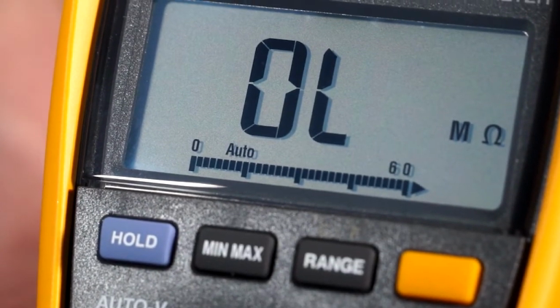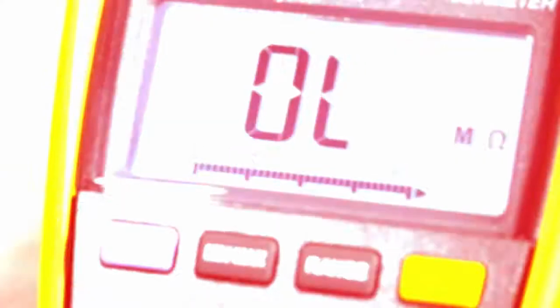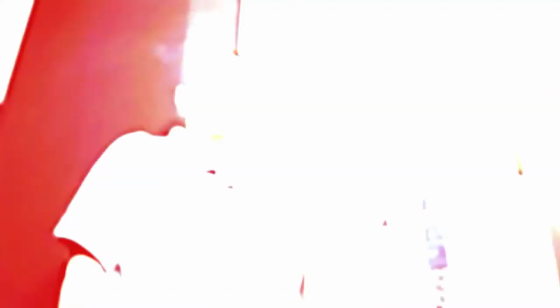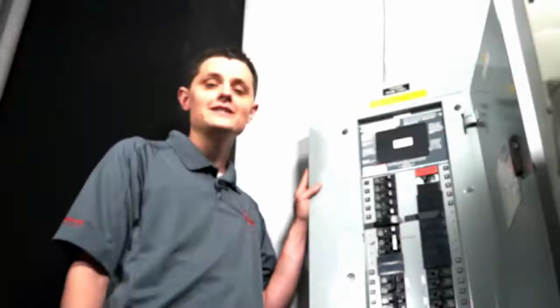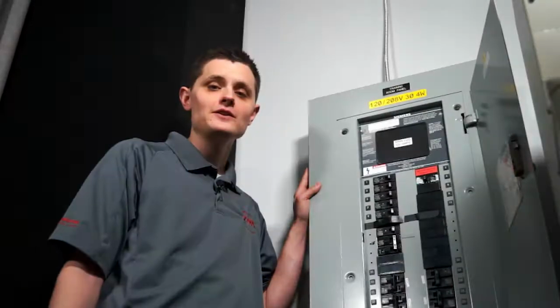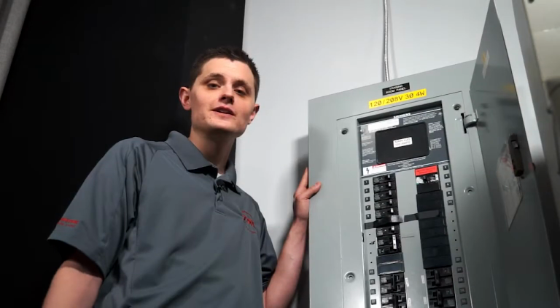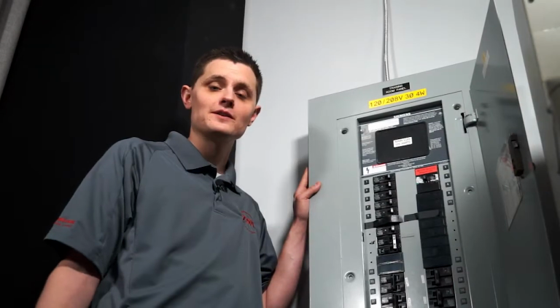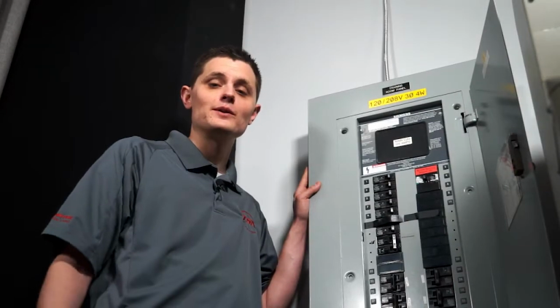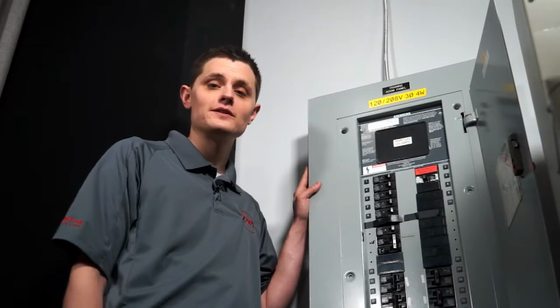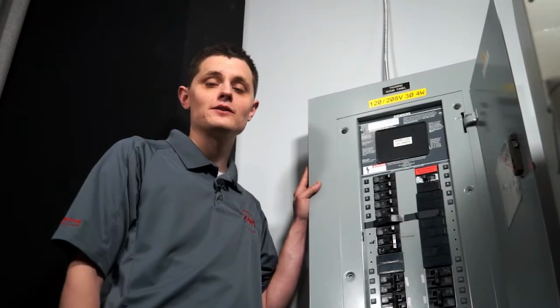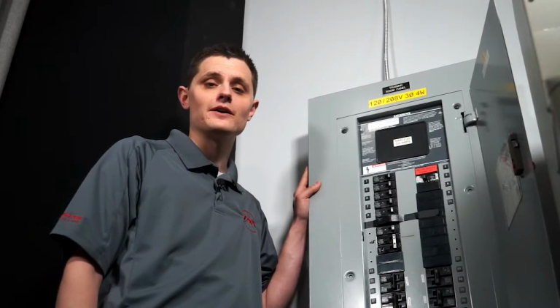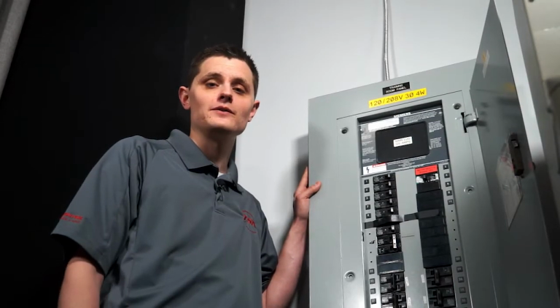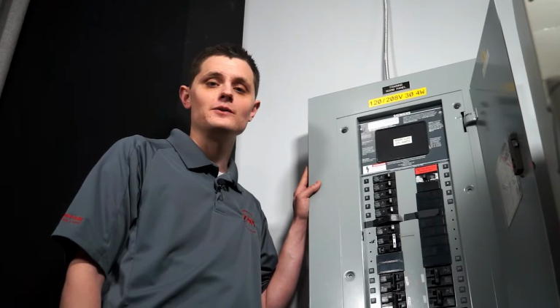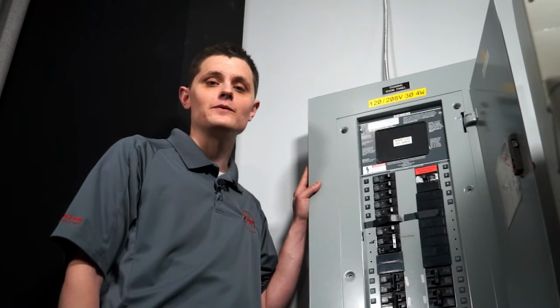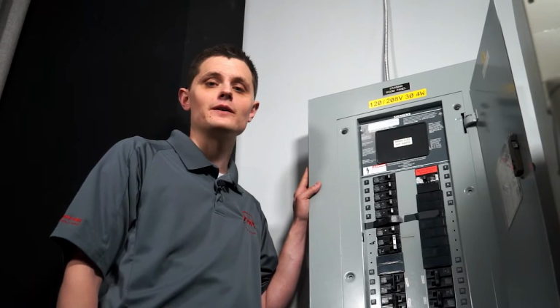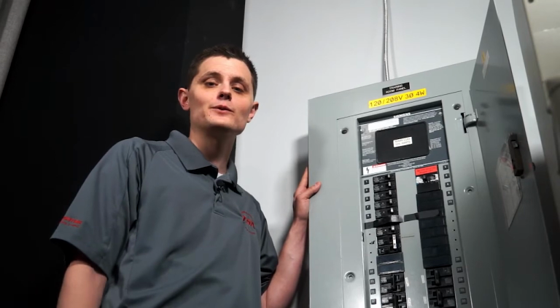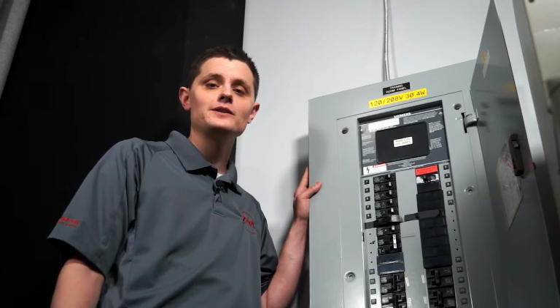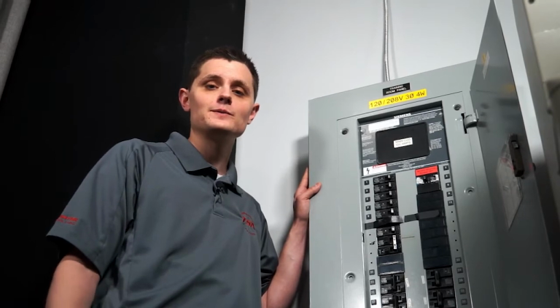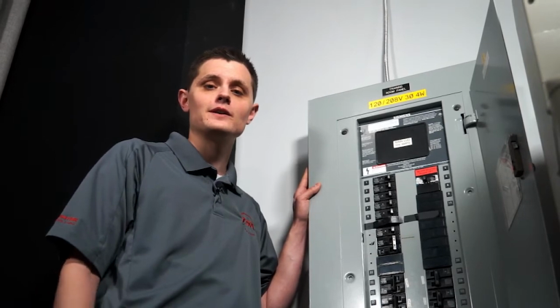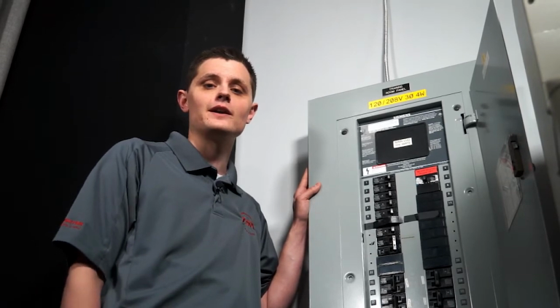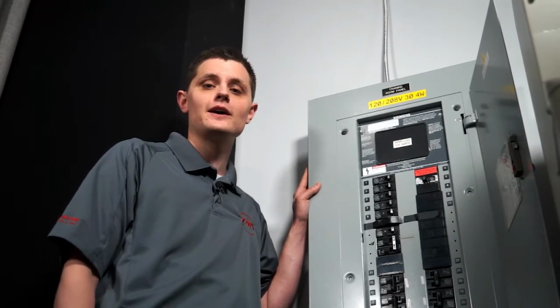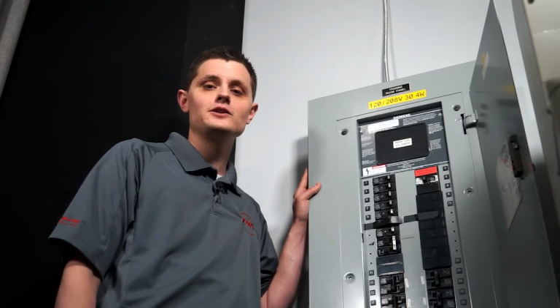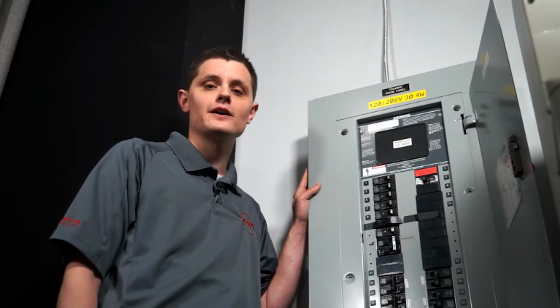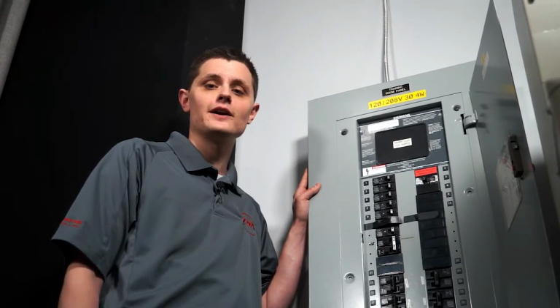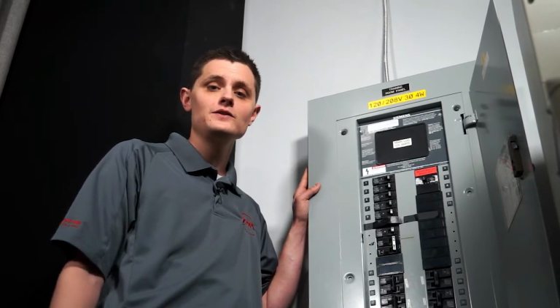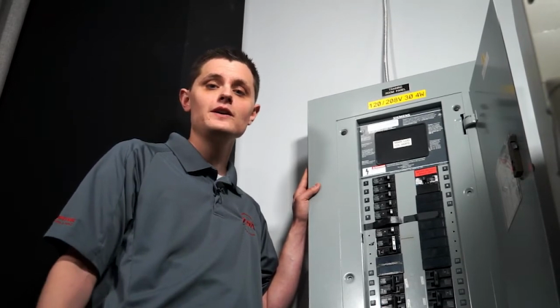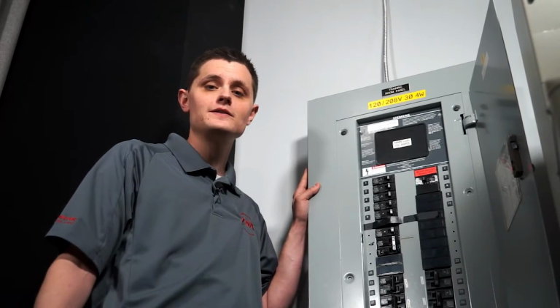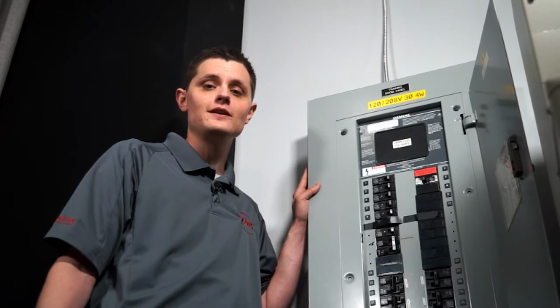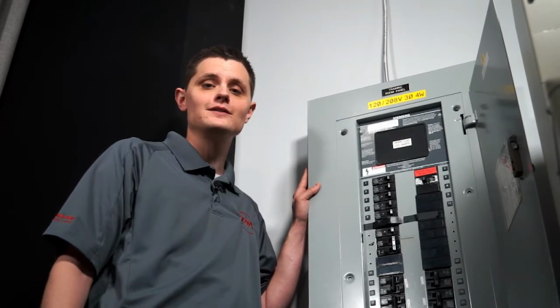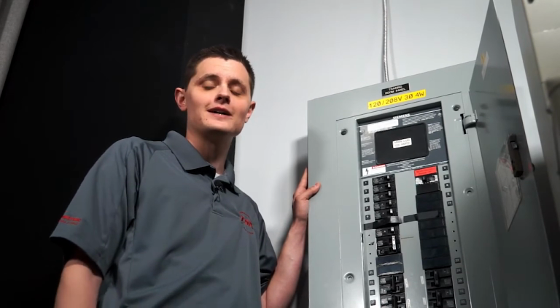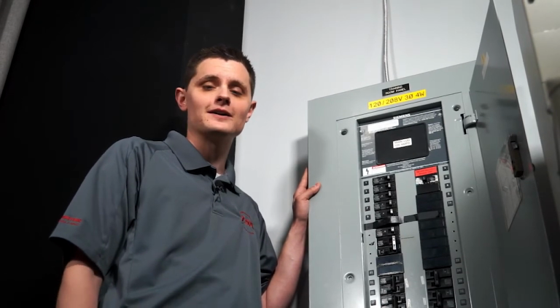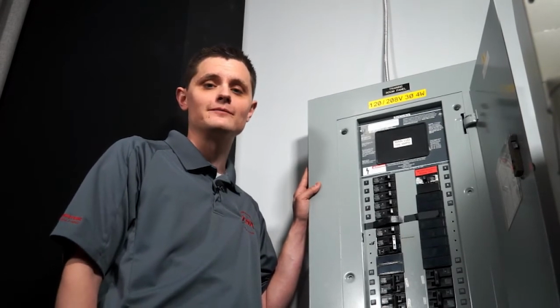And that's how you test the compressor to ground. You can find more tips at HVAC.com.